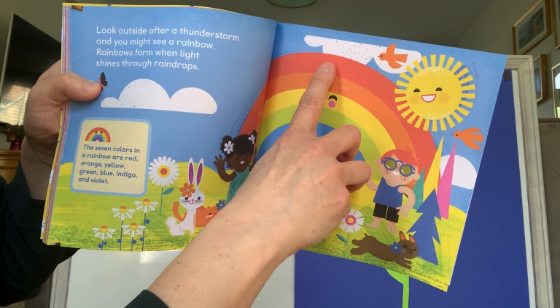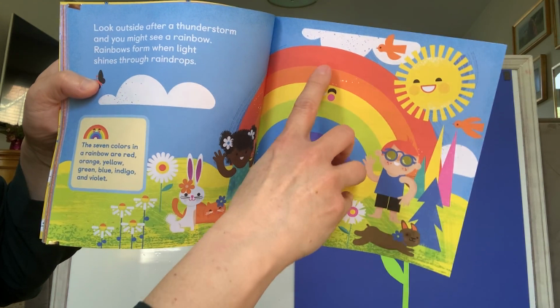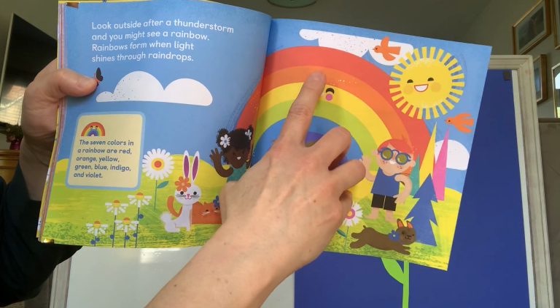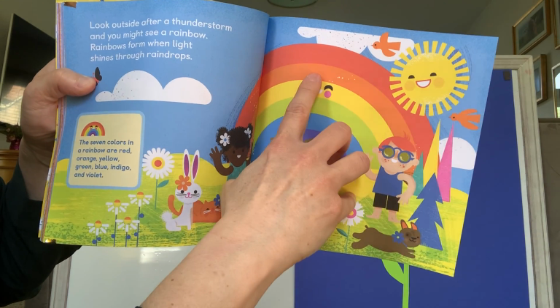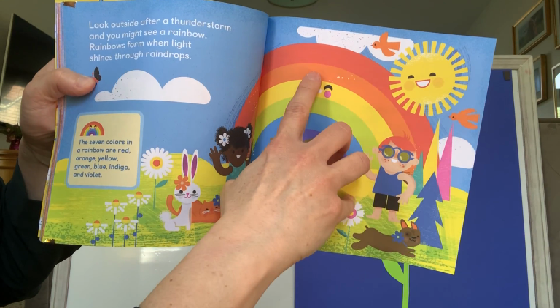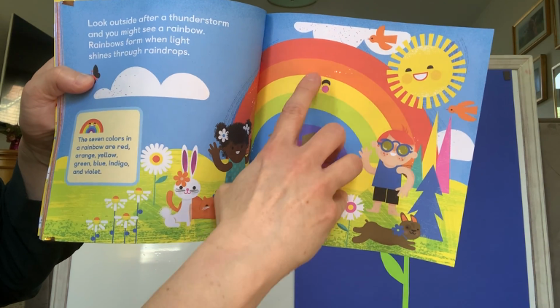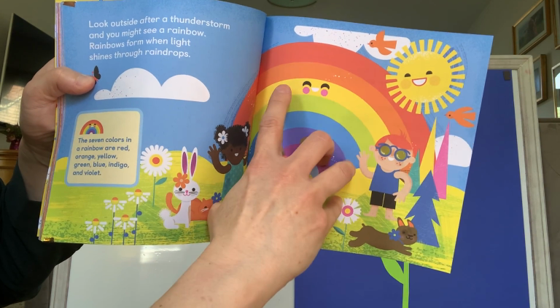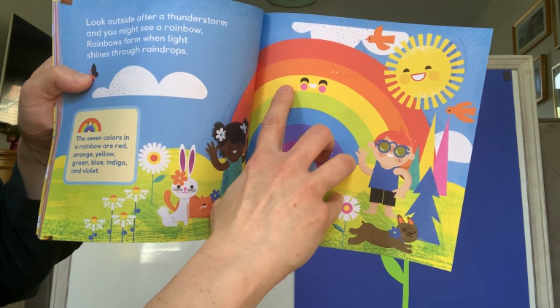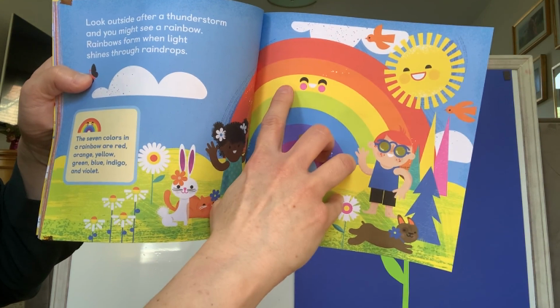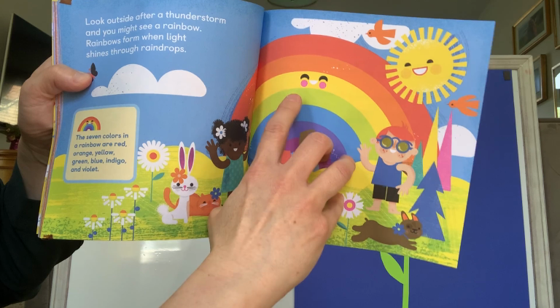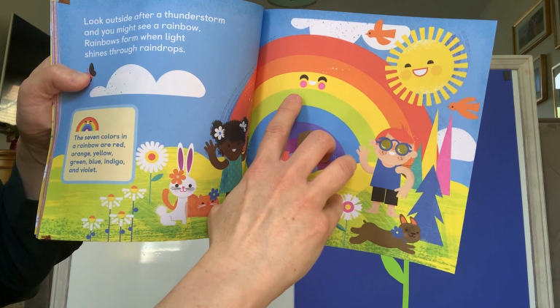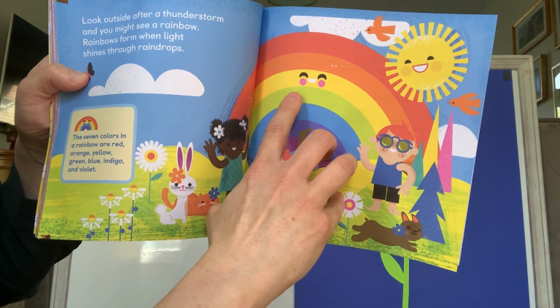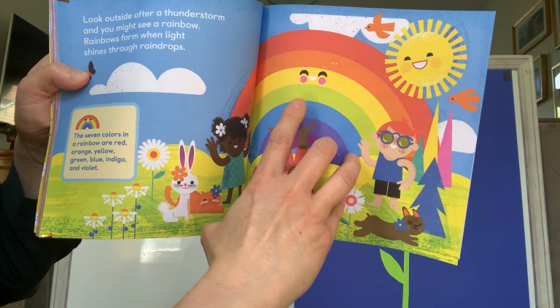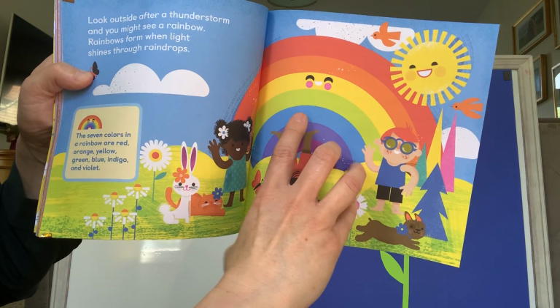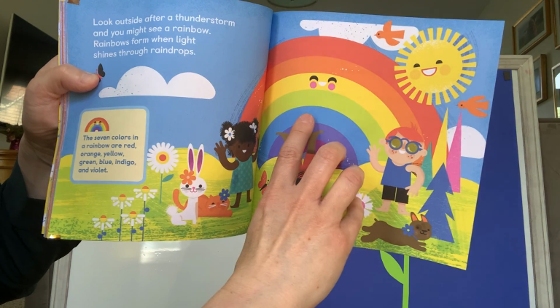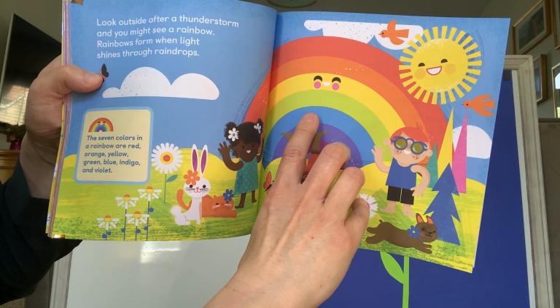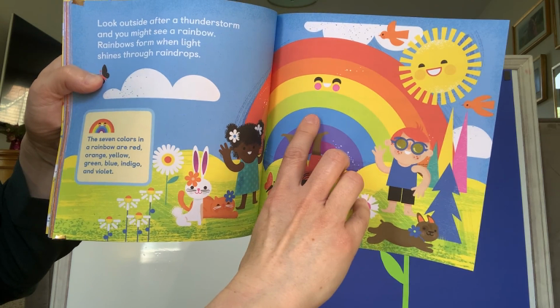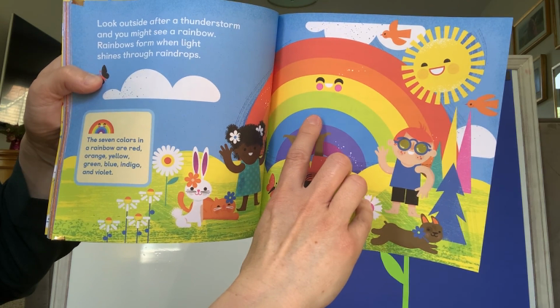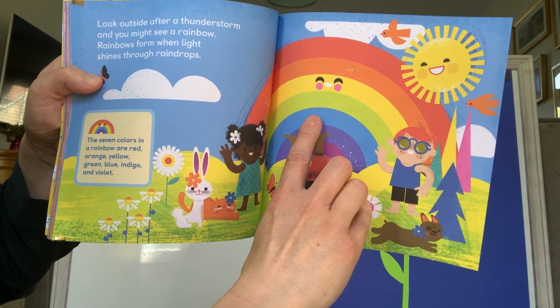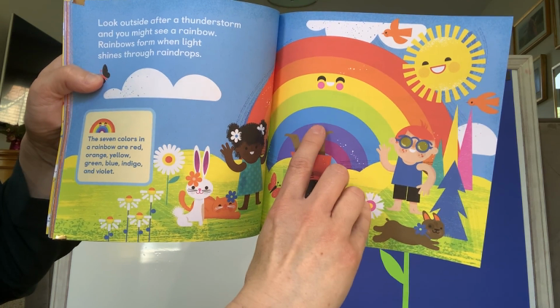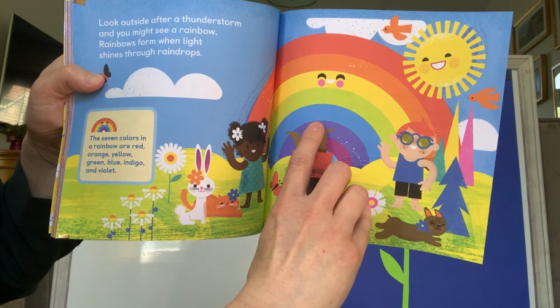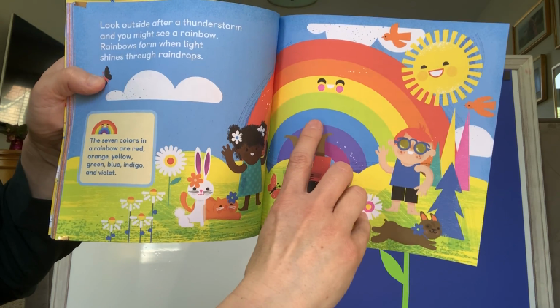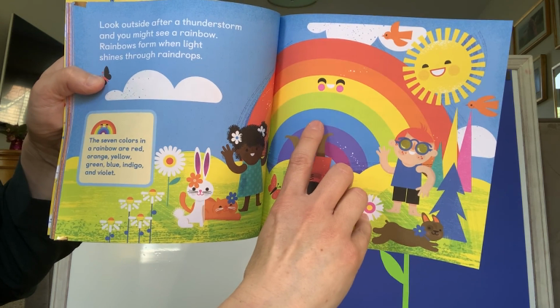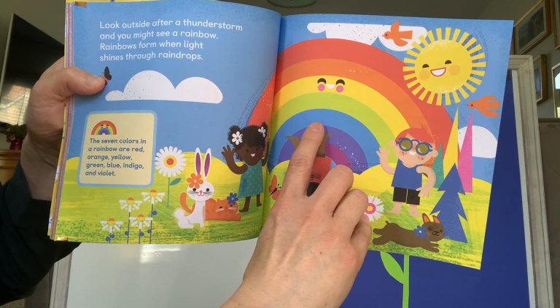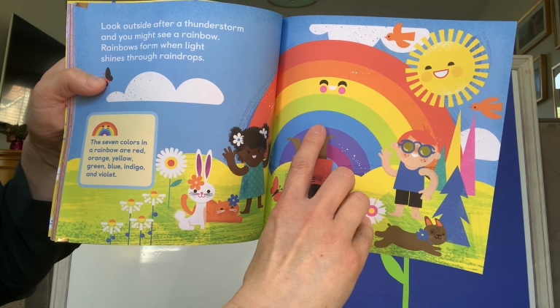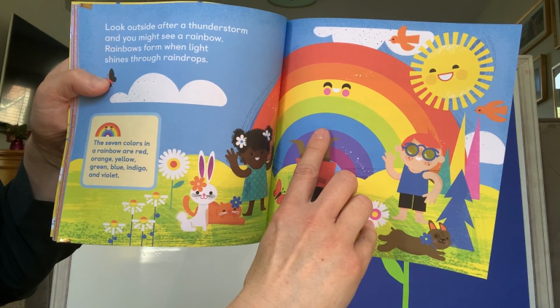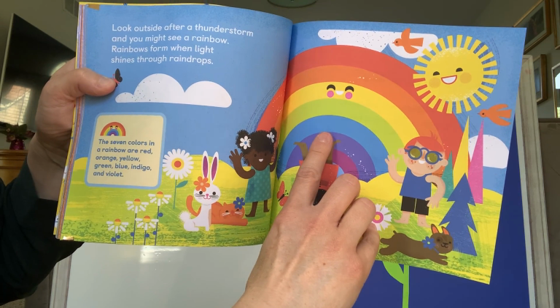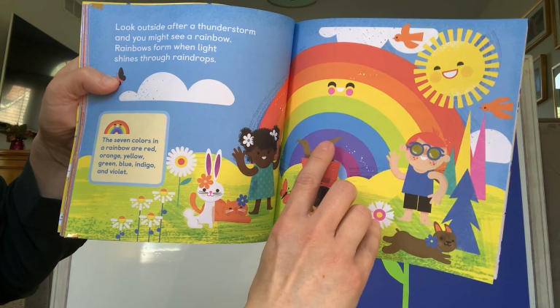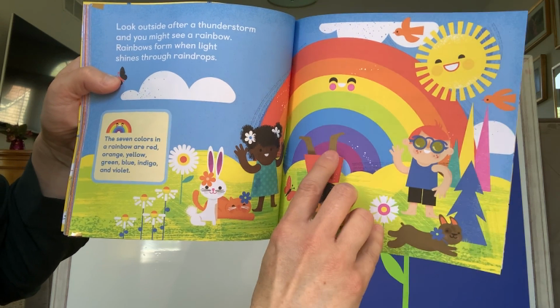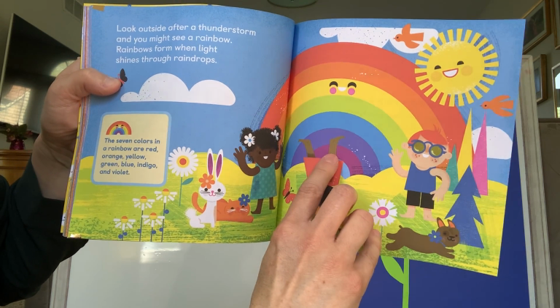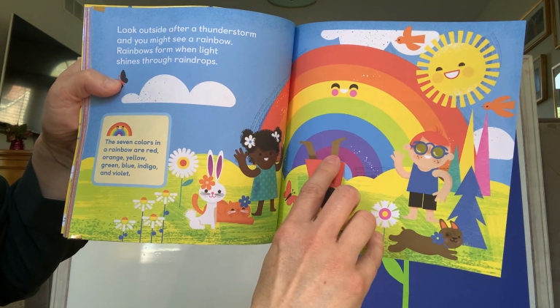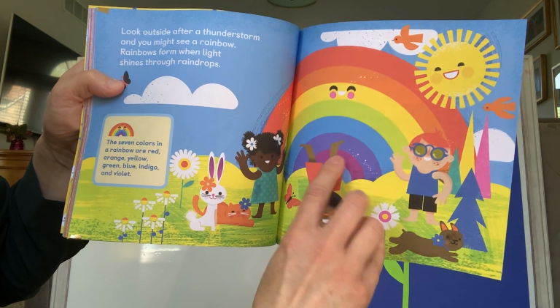Red, orange, yellow, green, blue, indigo, and violet.